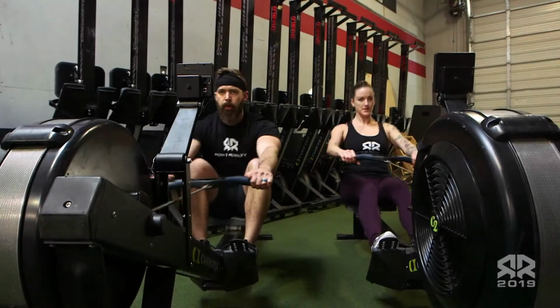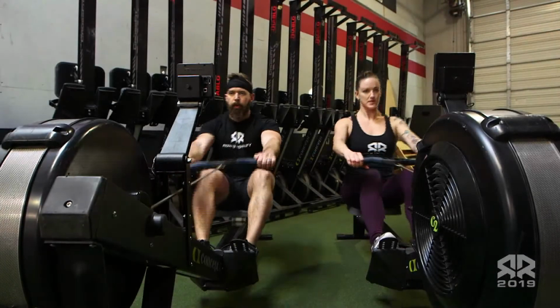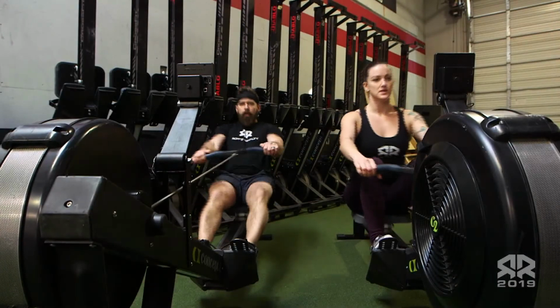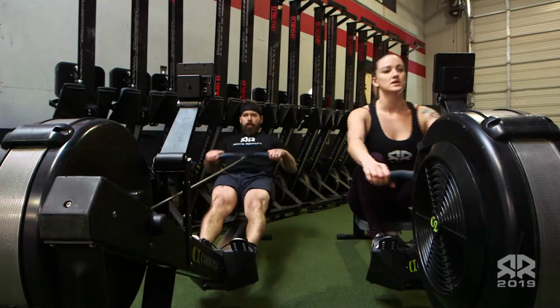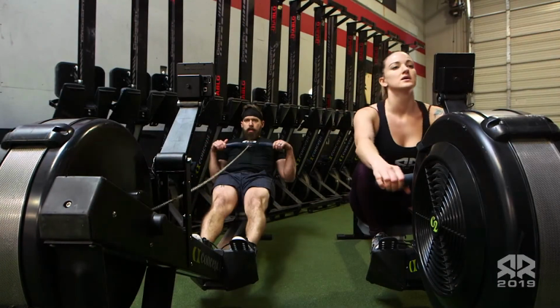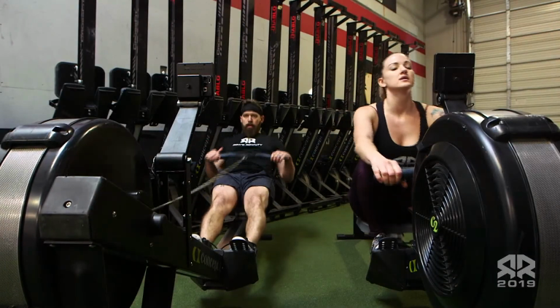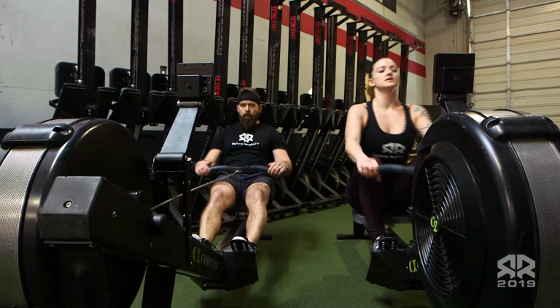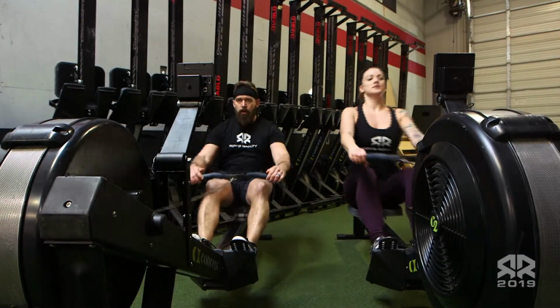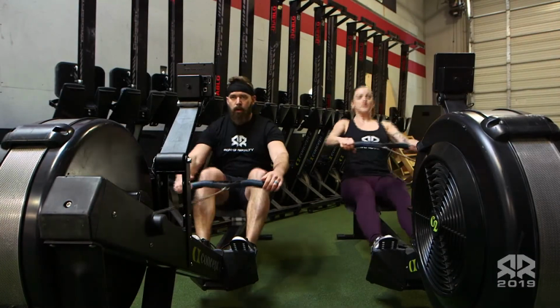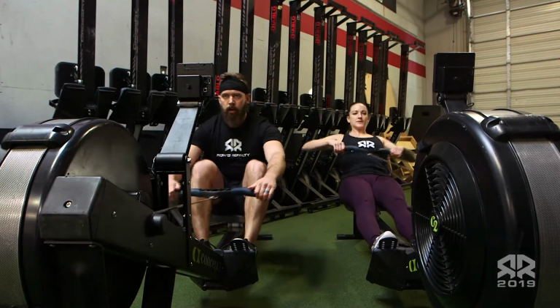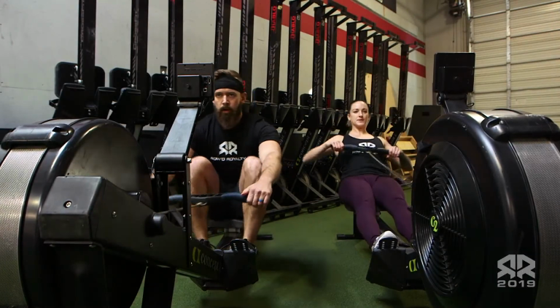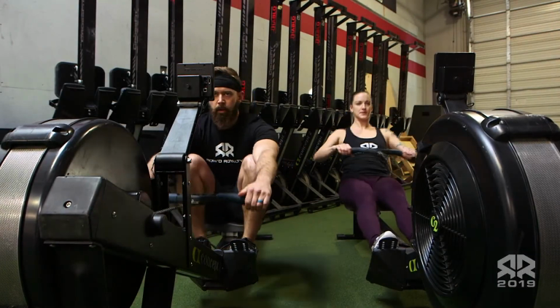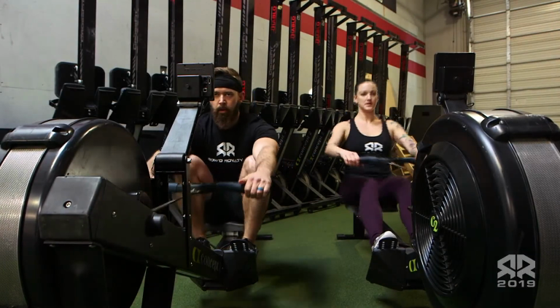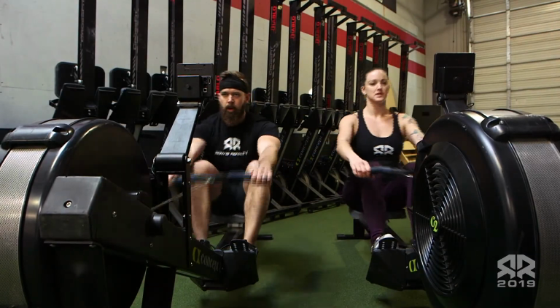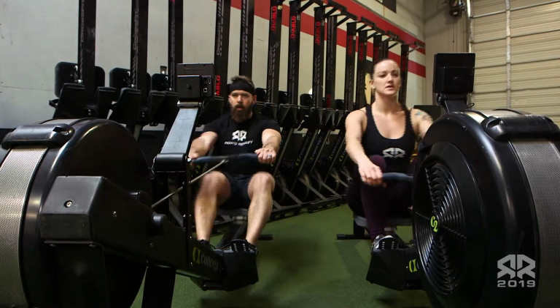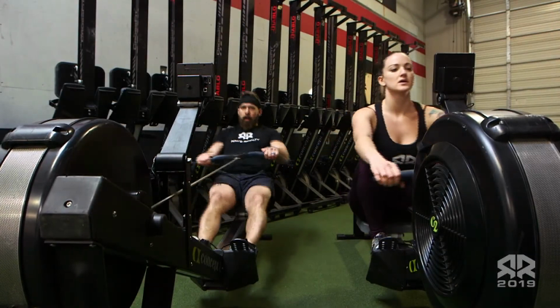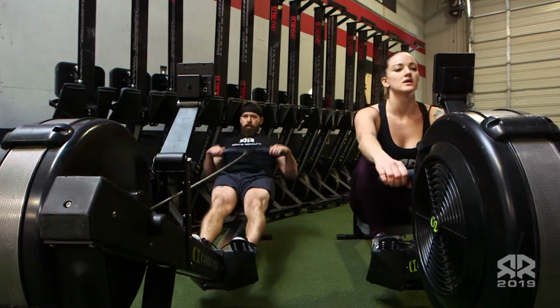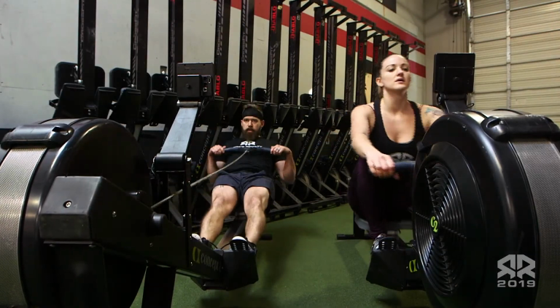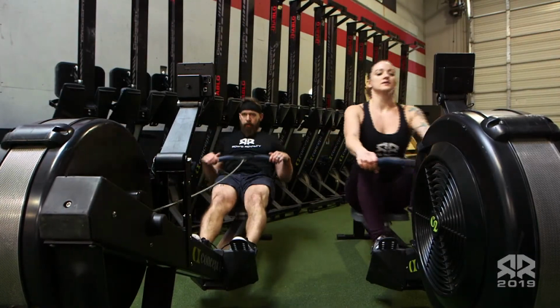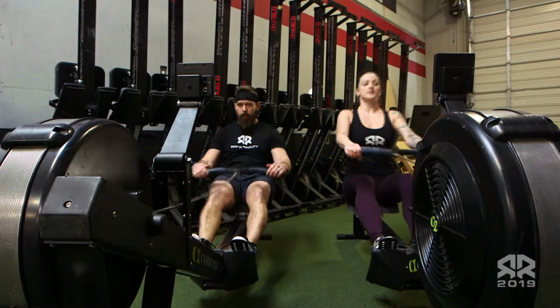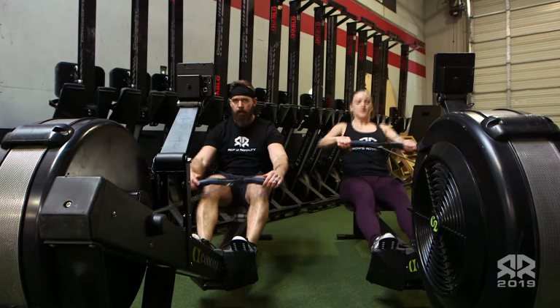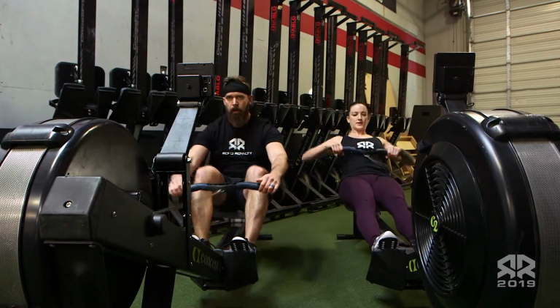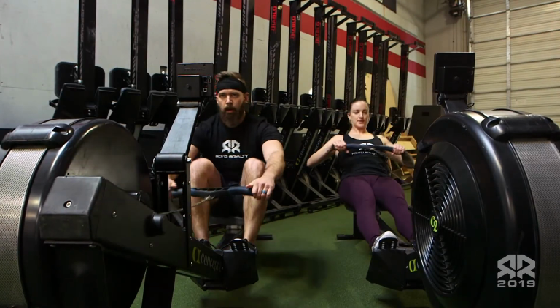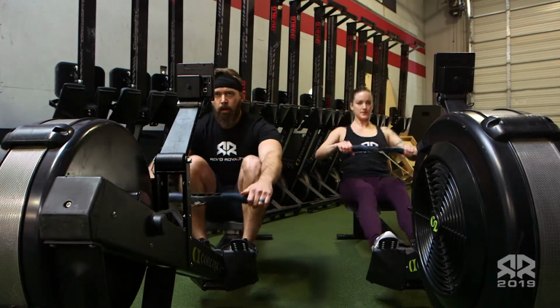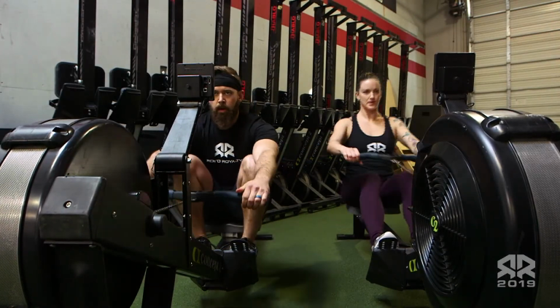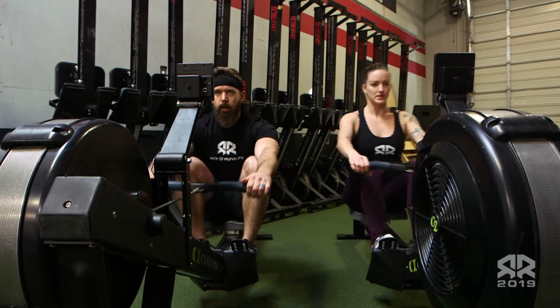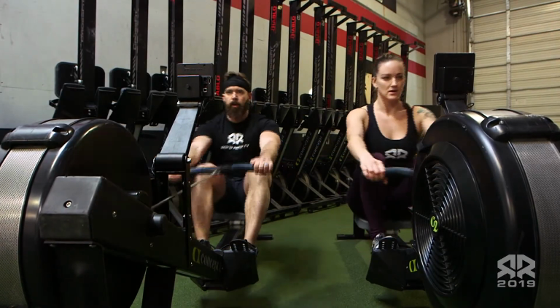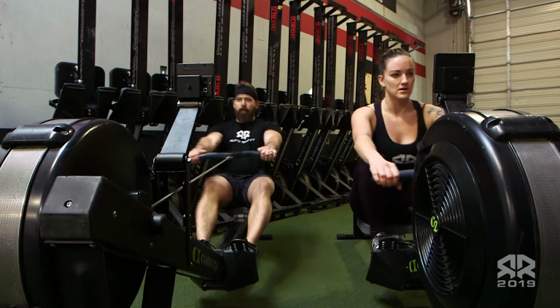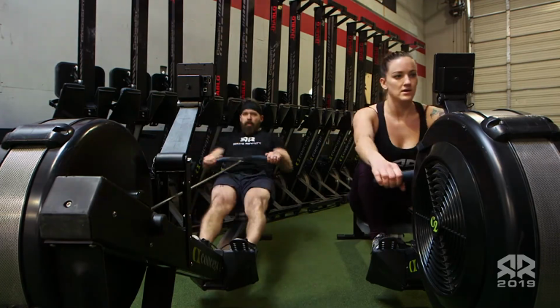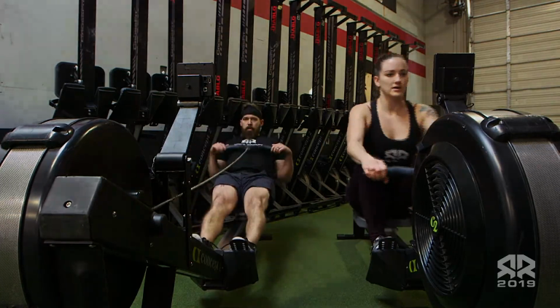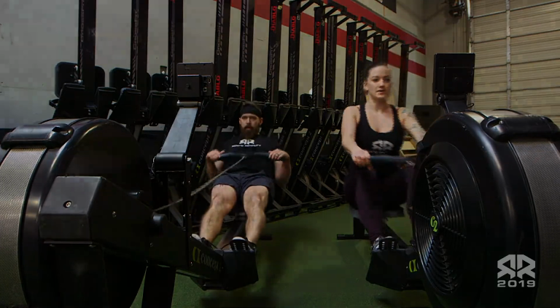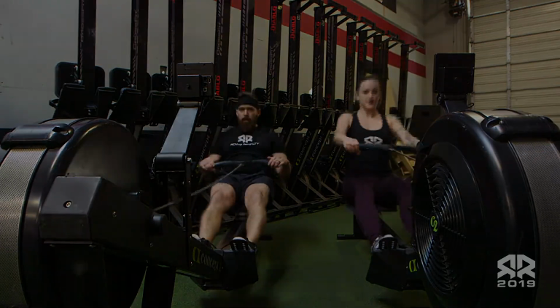For workout 19.2 to count, you must set your monitor up like this.